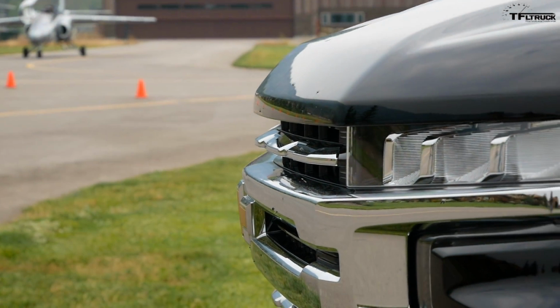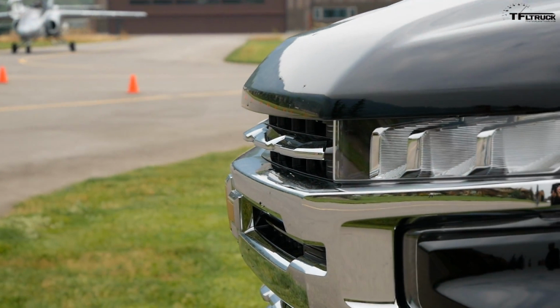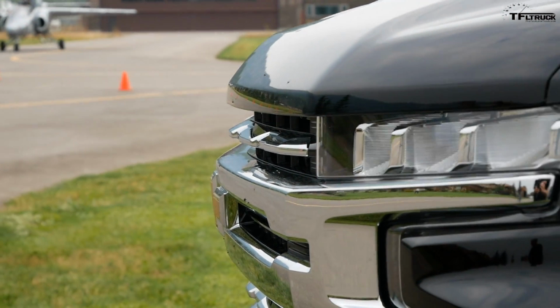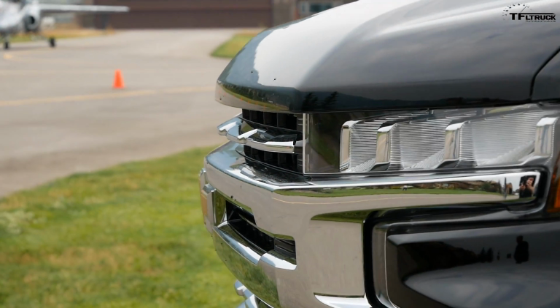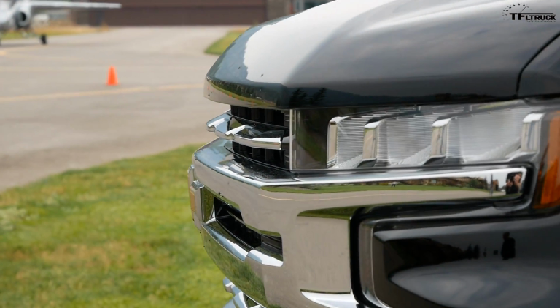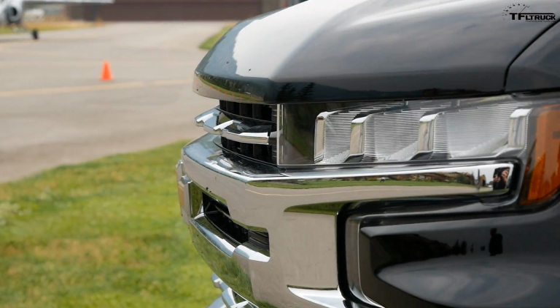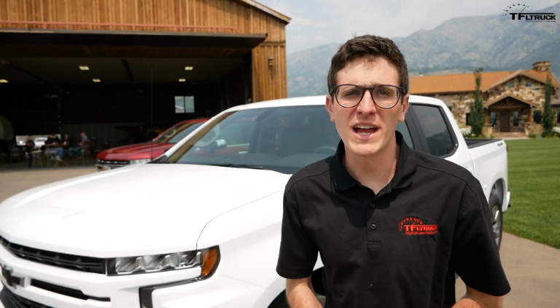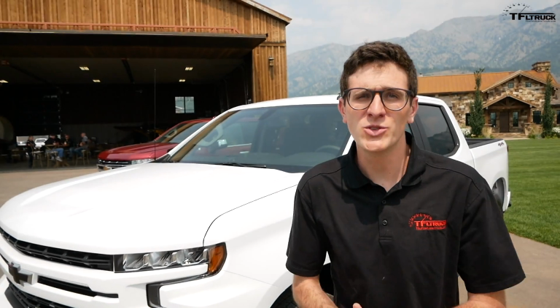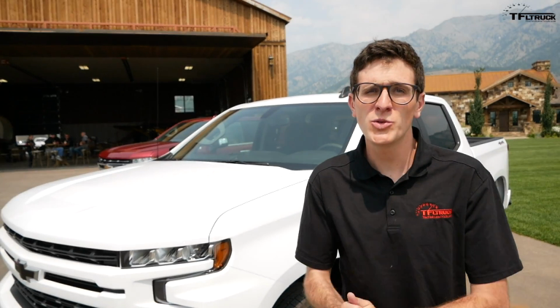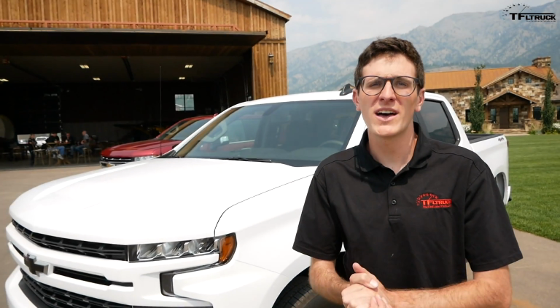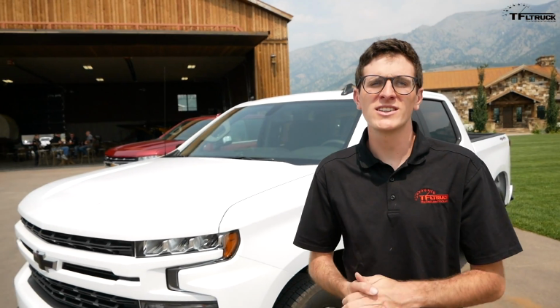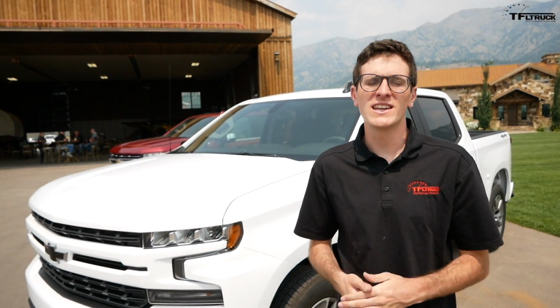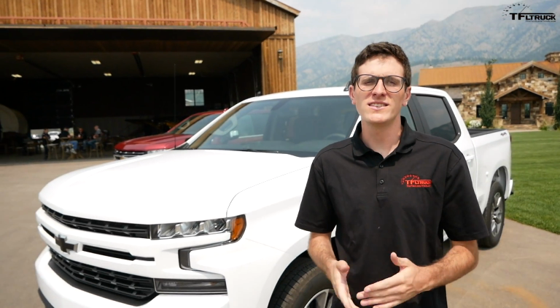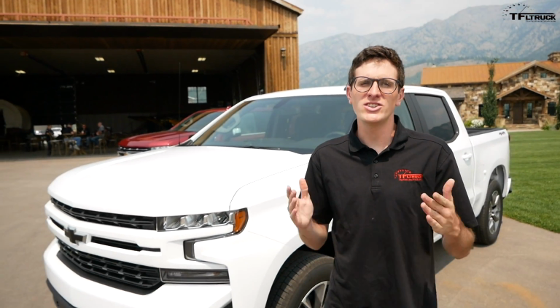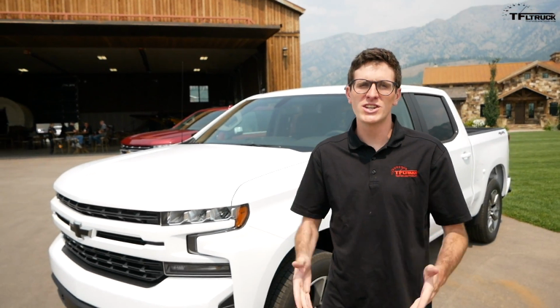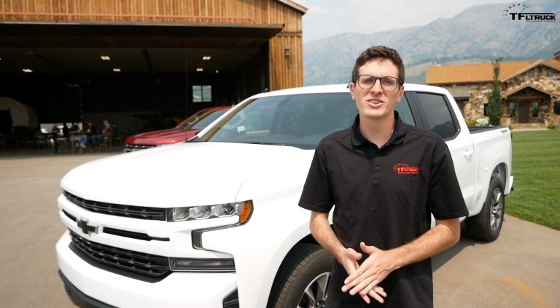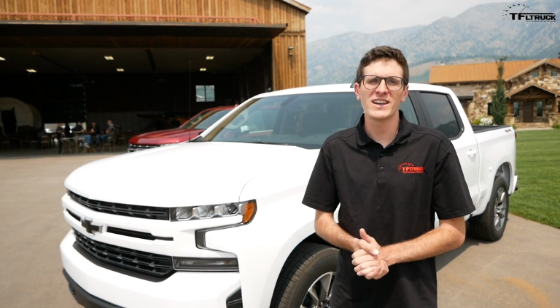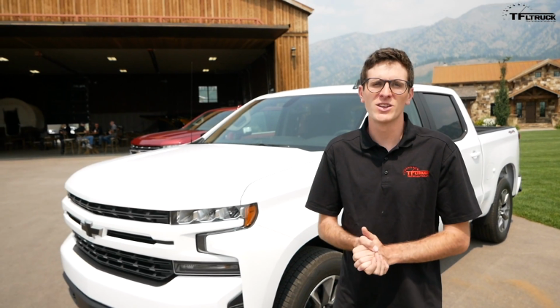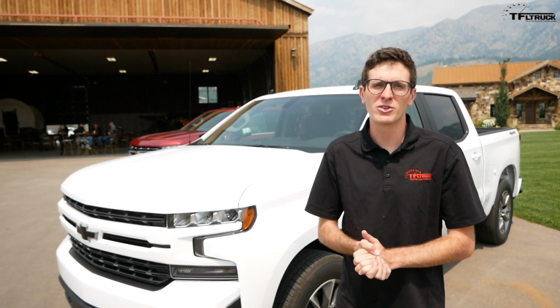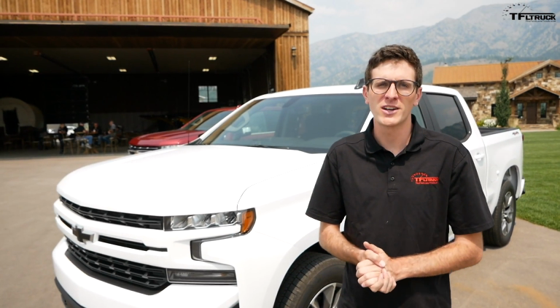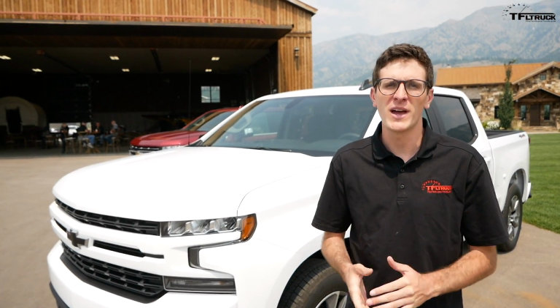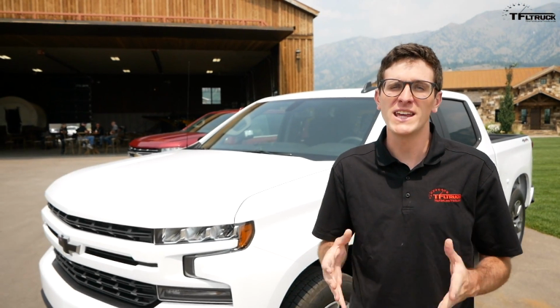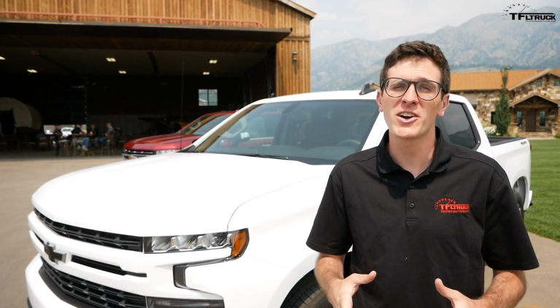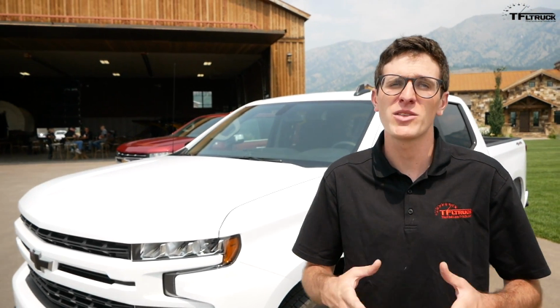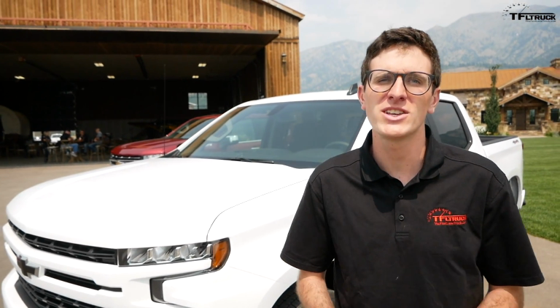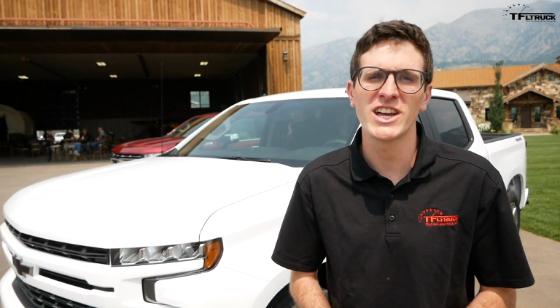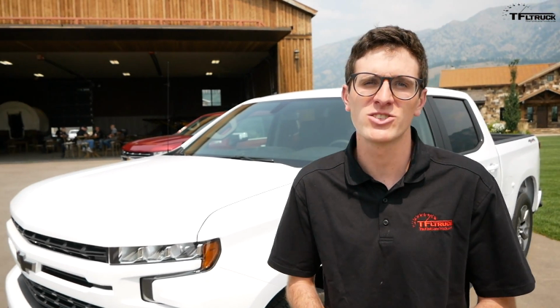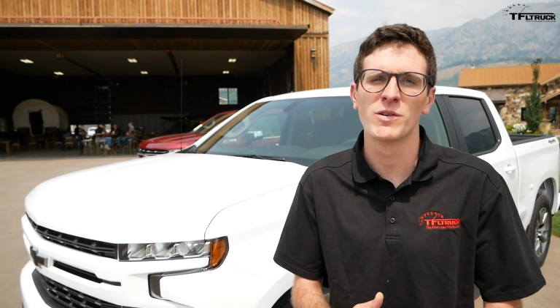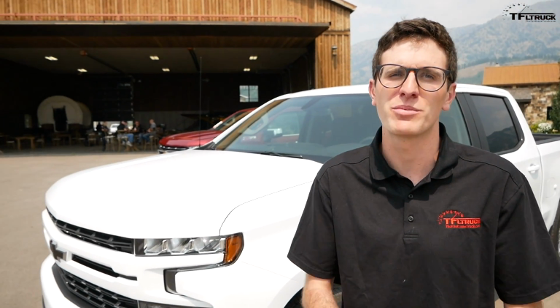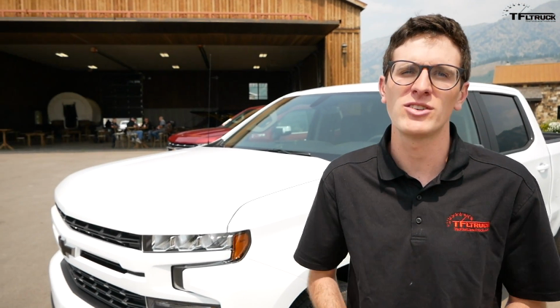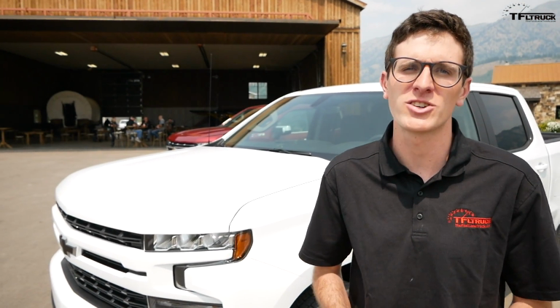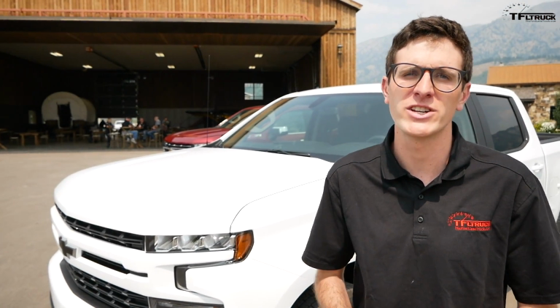This is the brand-new 2019 Chevrolet Silverado, and here are the big changes over the previous generation.